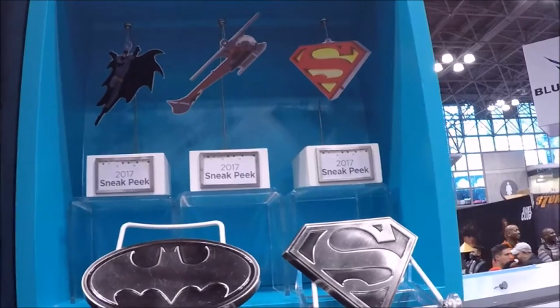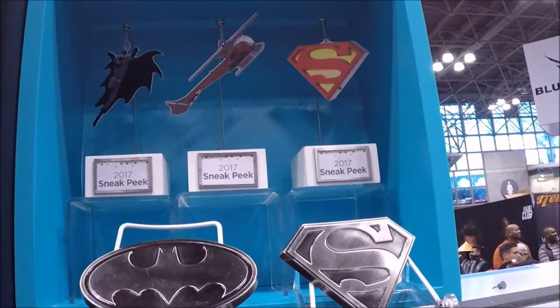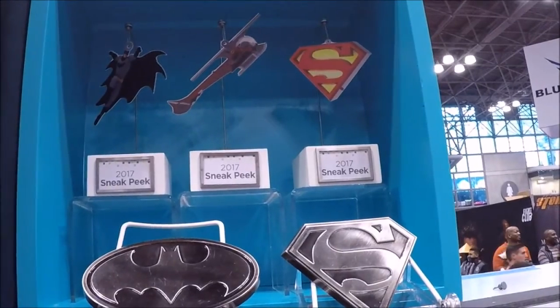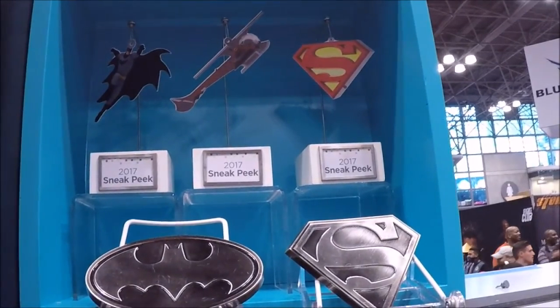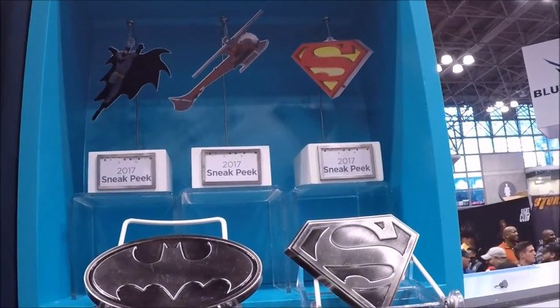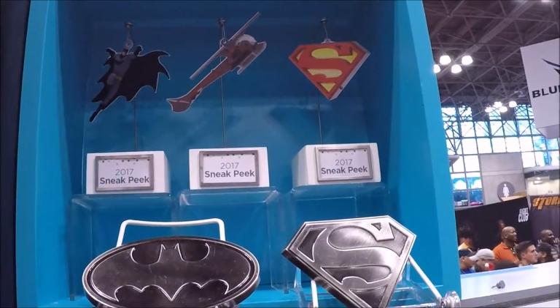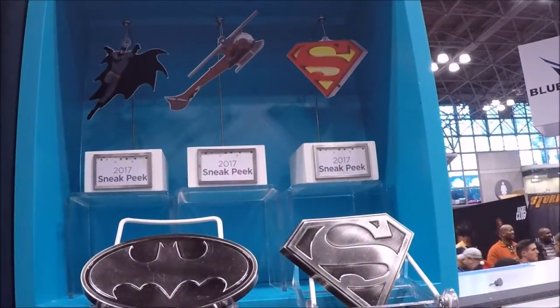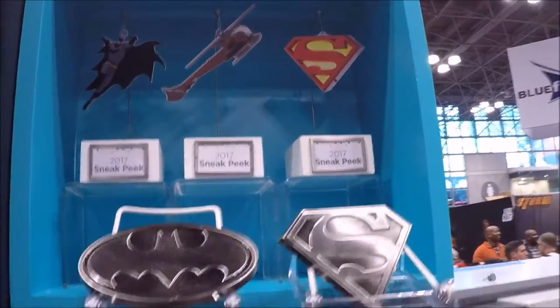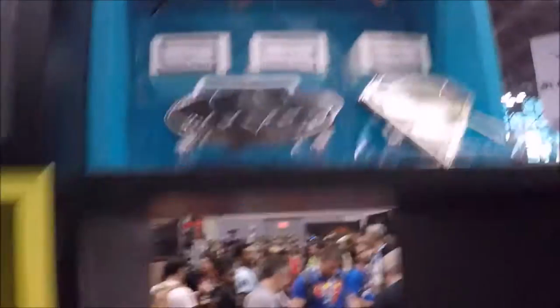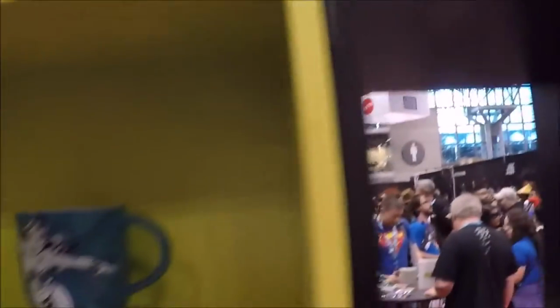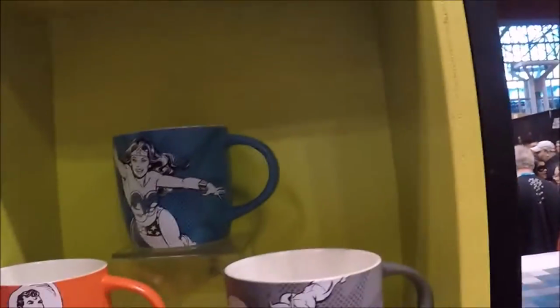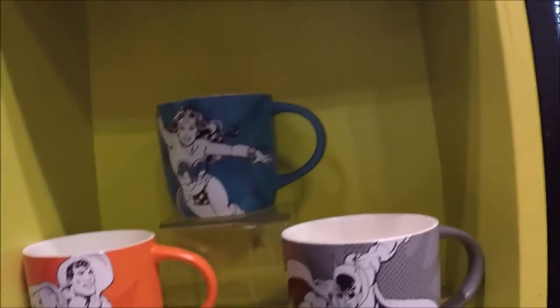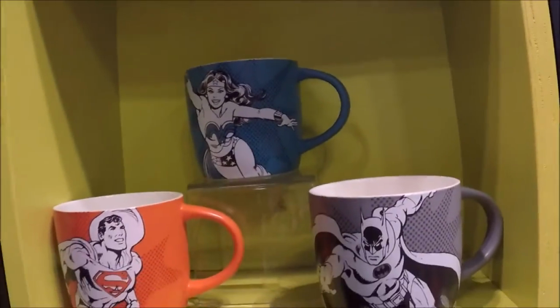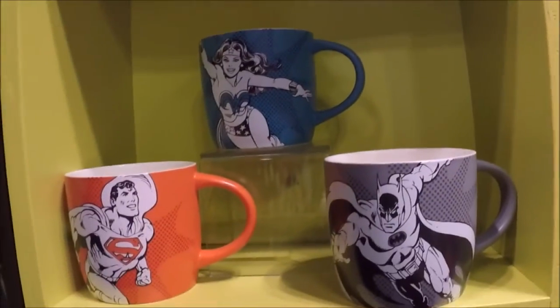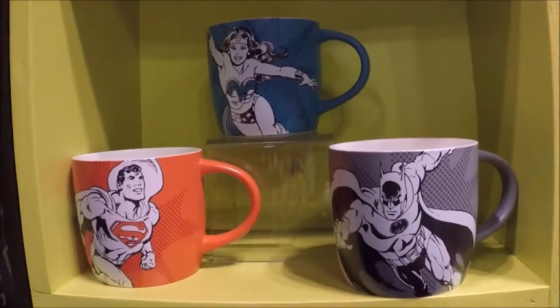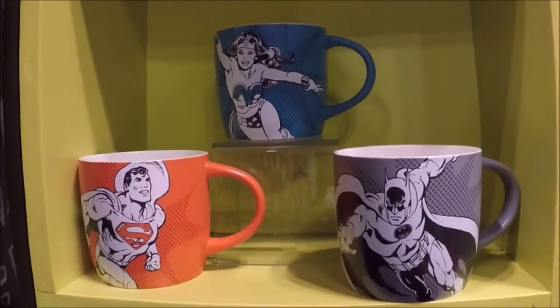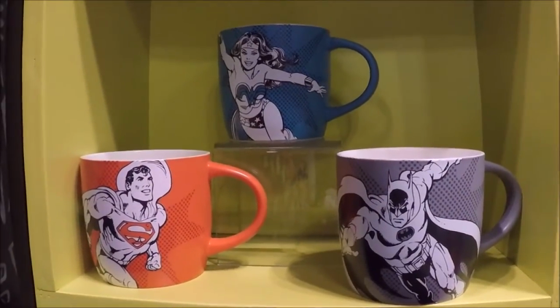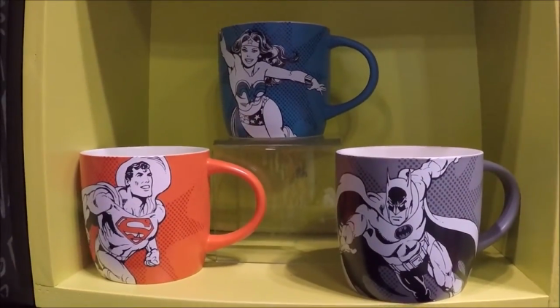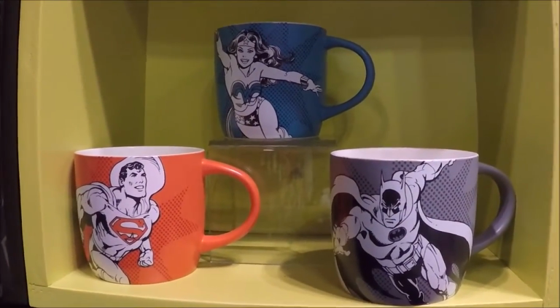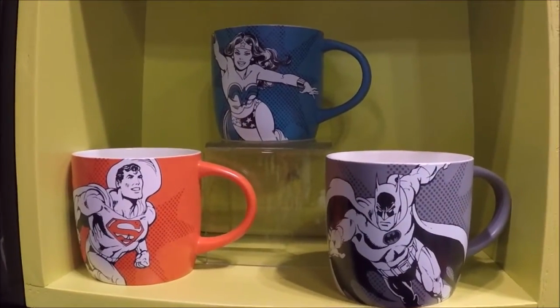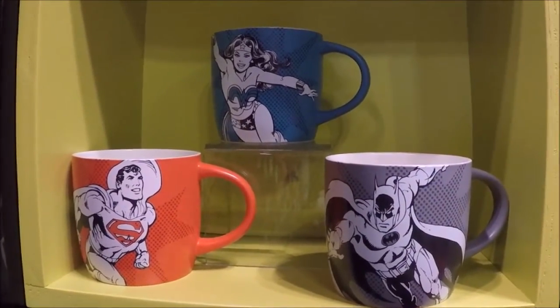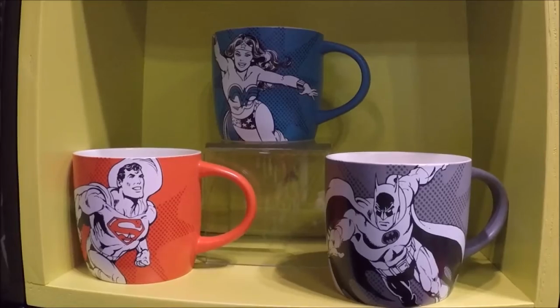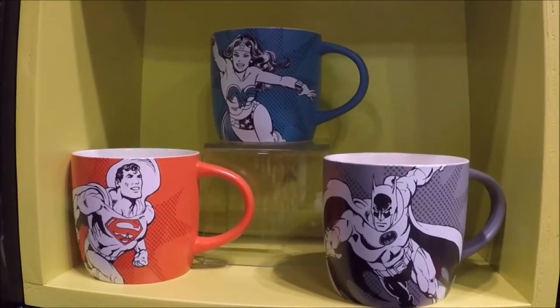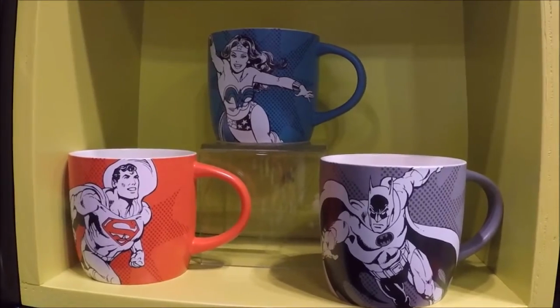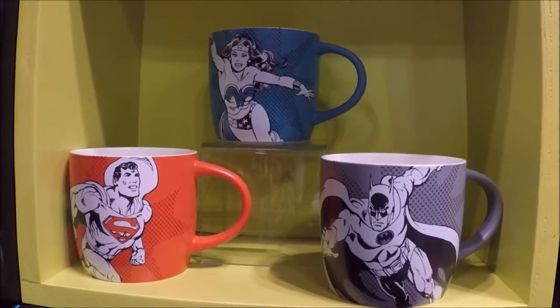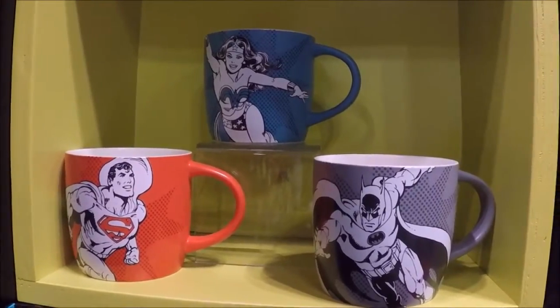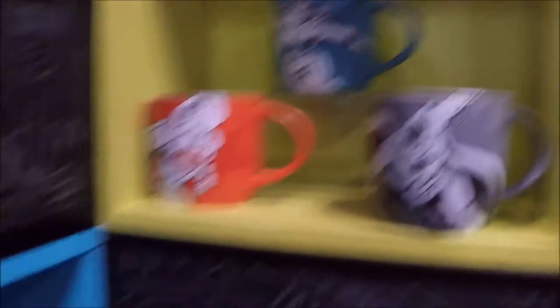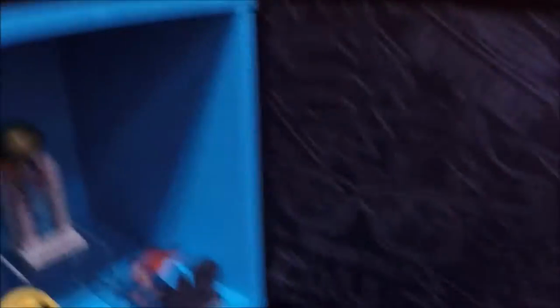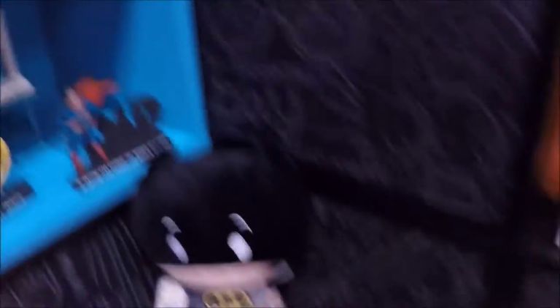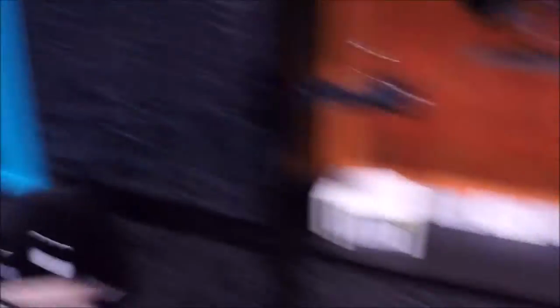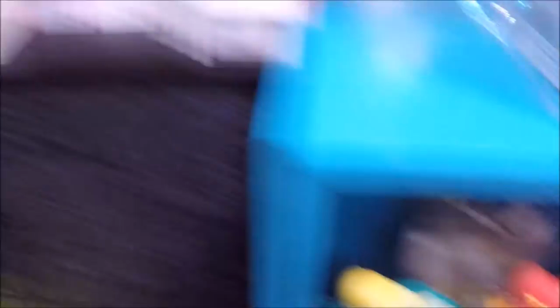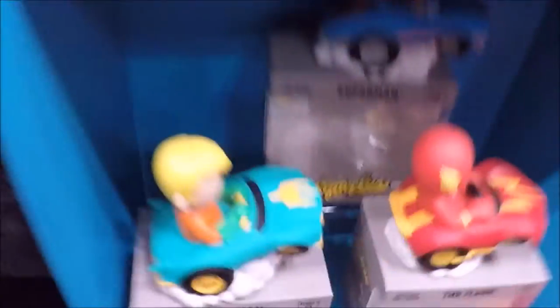More ornaments — ornaments that are just the symbols. And mugs. Always use a good mug. I like those mugs, those mugs are pretty cool.